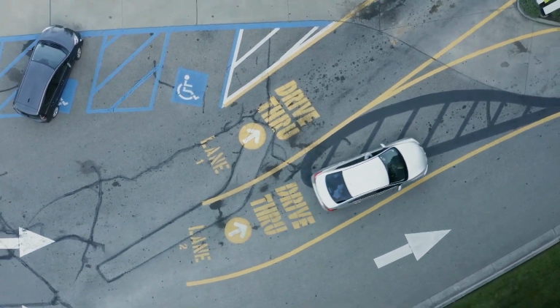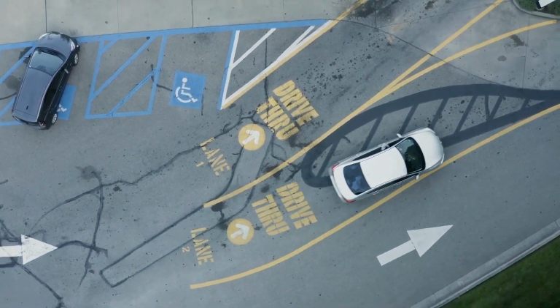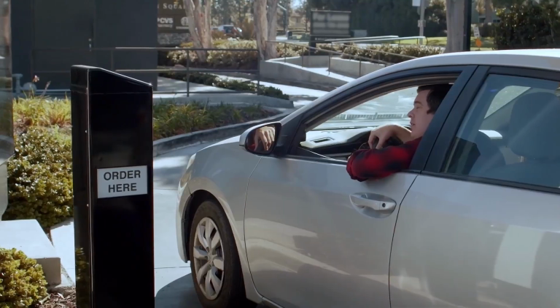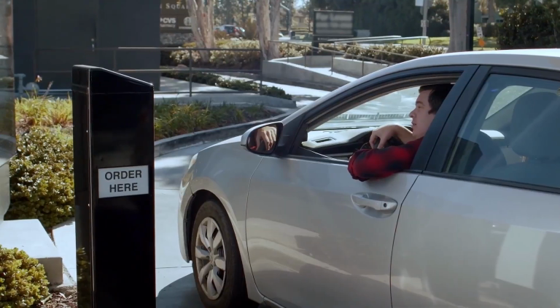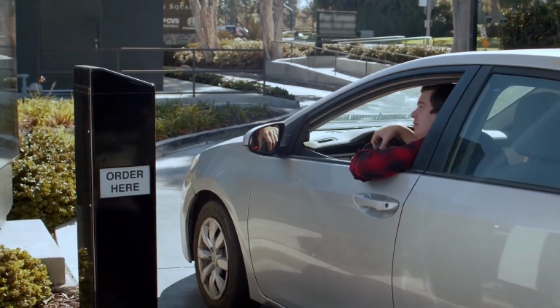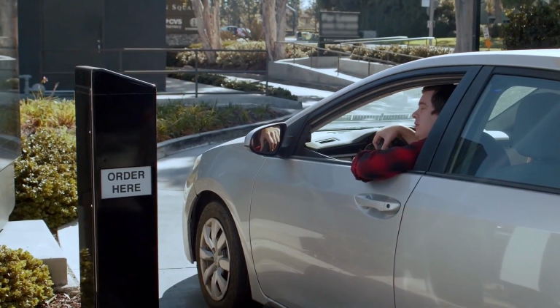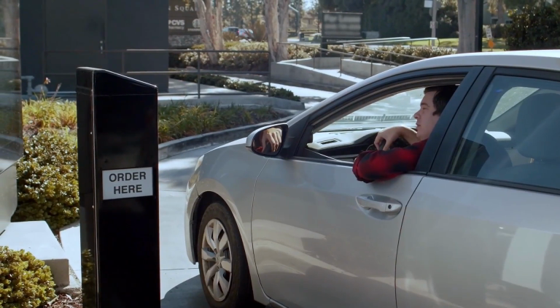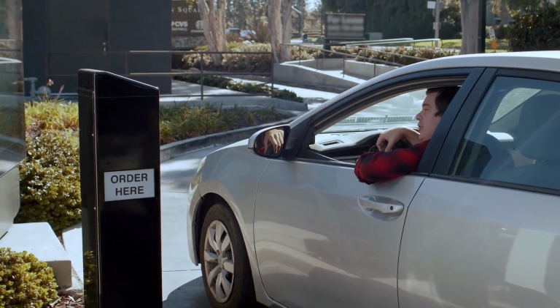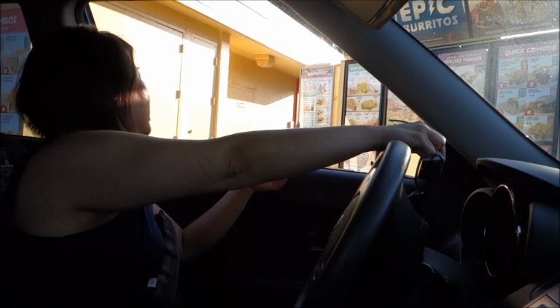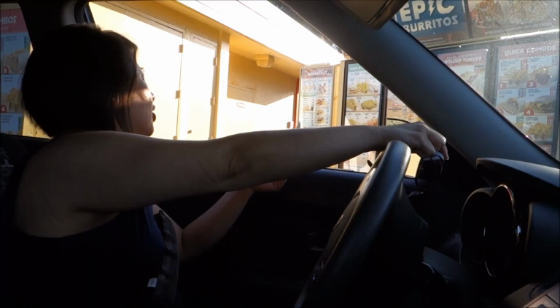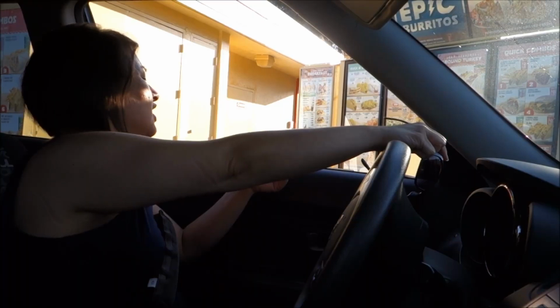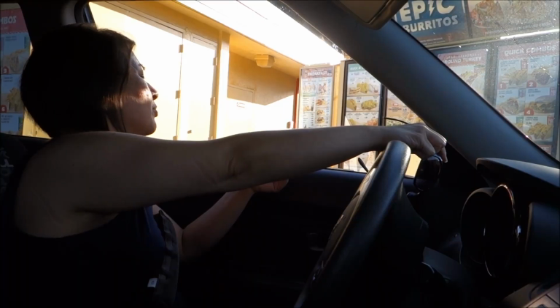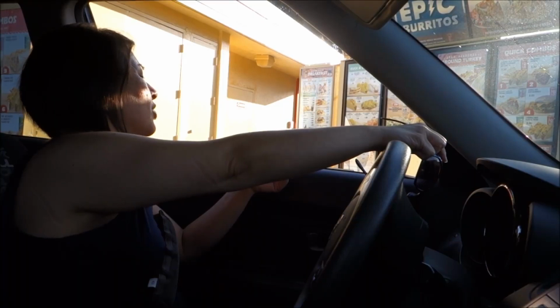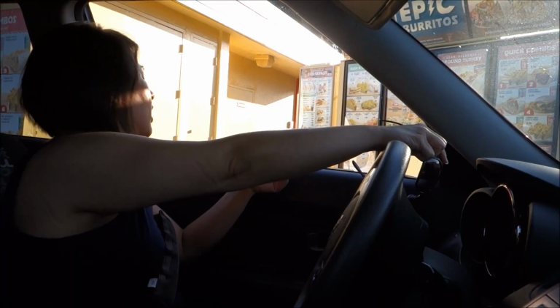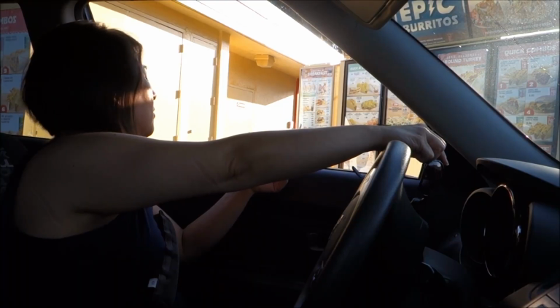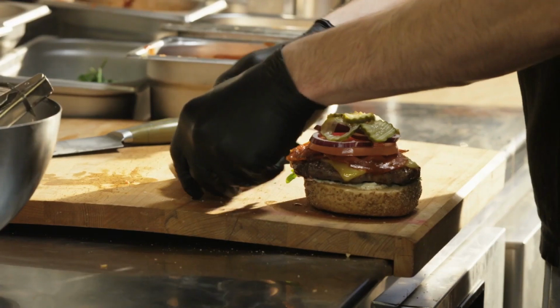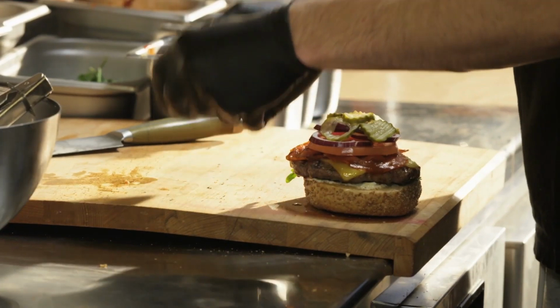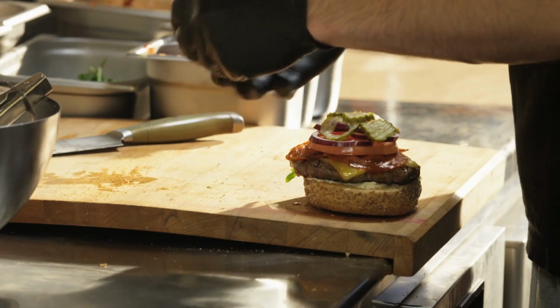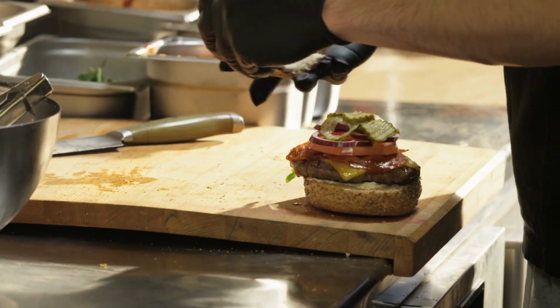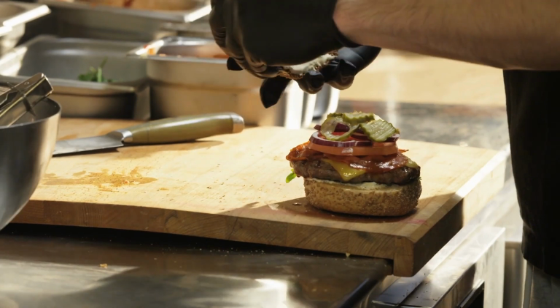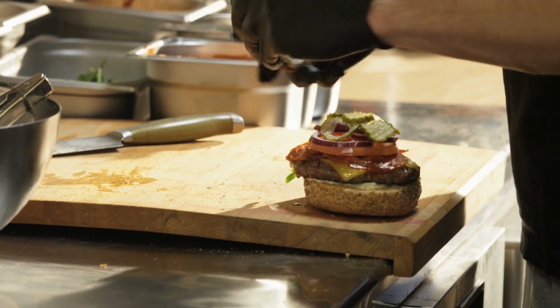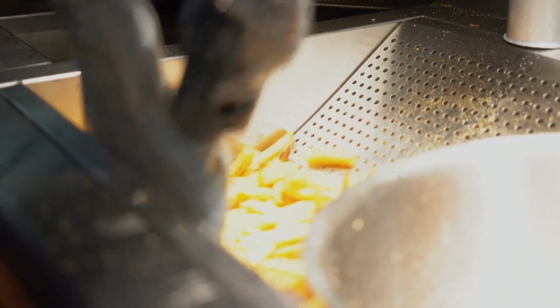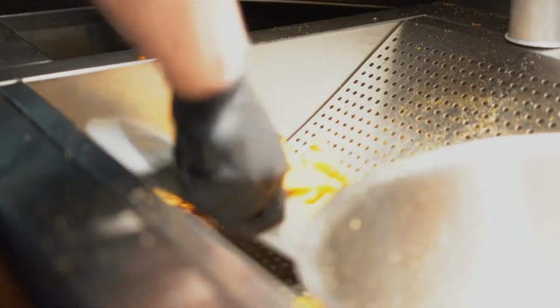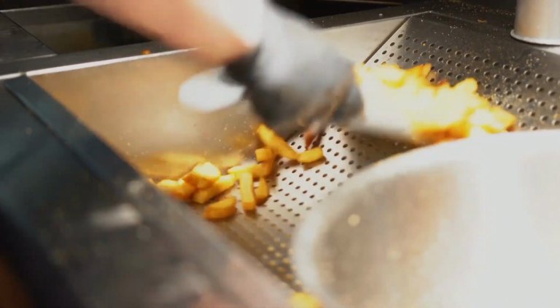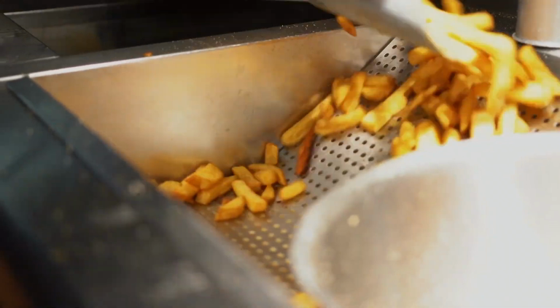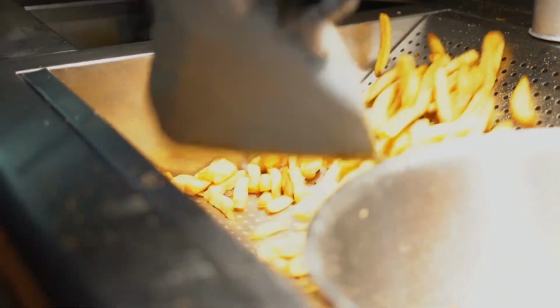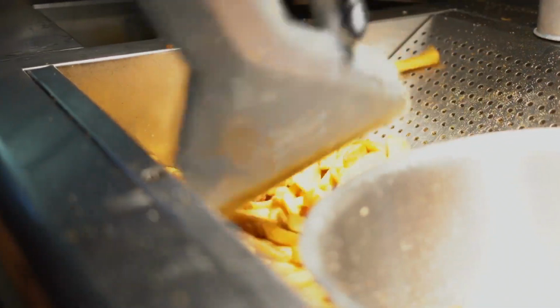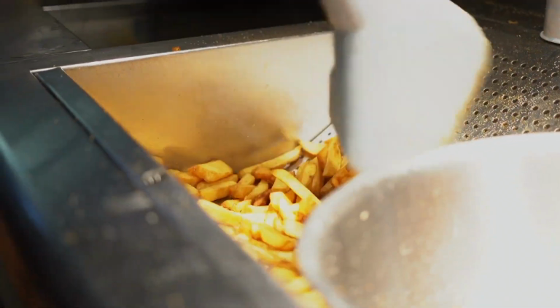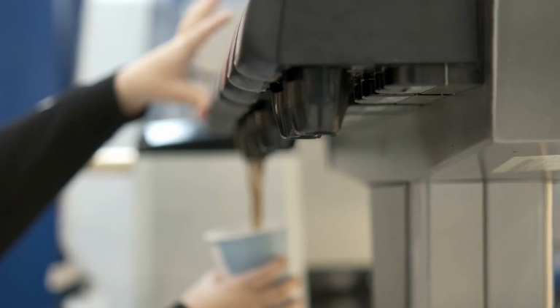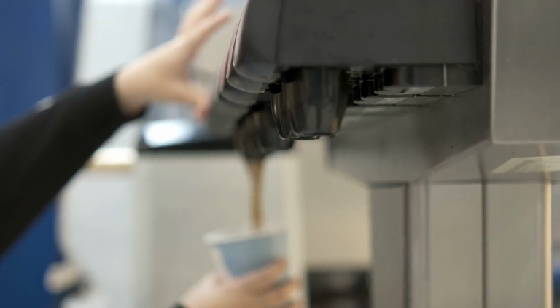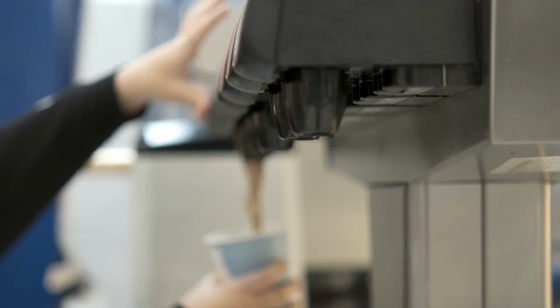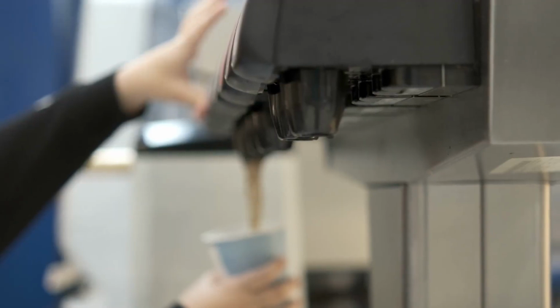Finally, a real-time automation solution for food ordering that understands your customers' food orders perfectly.